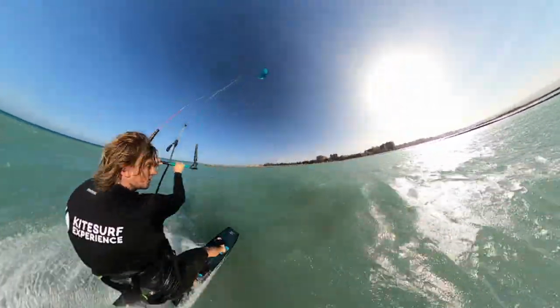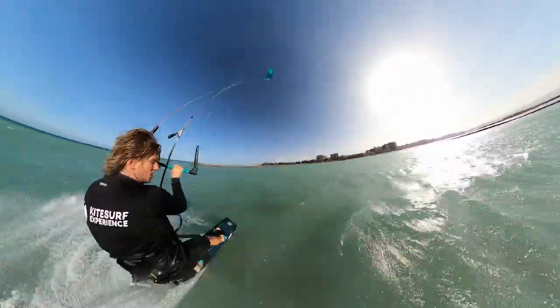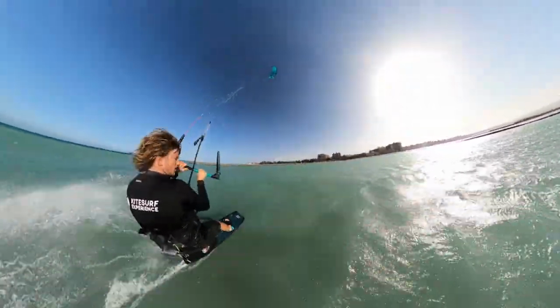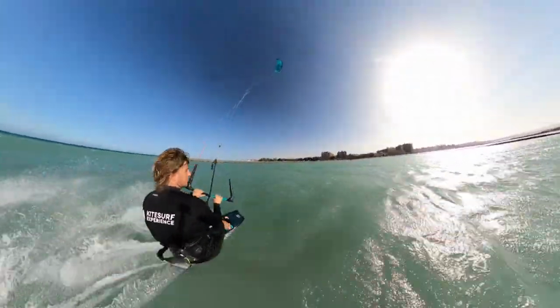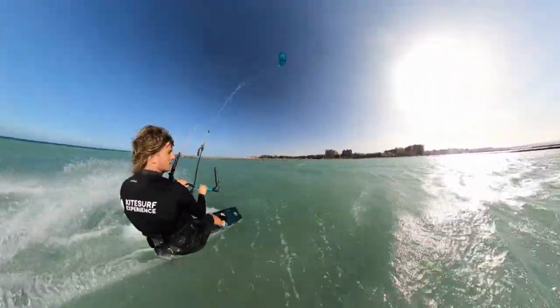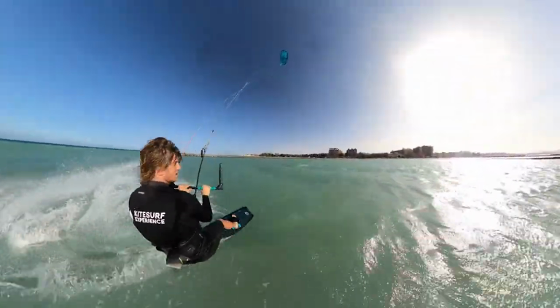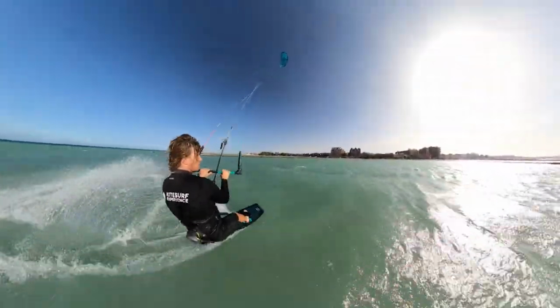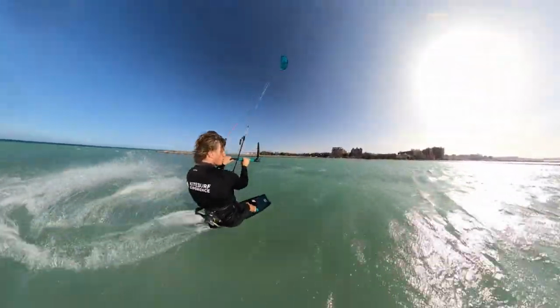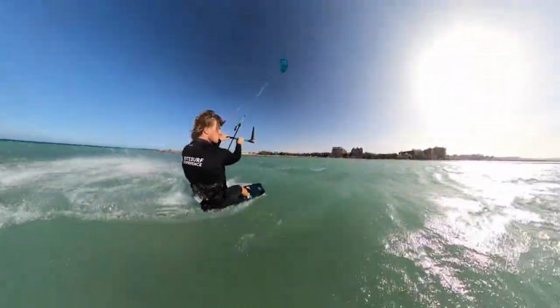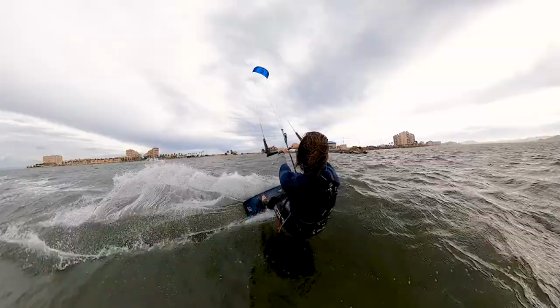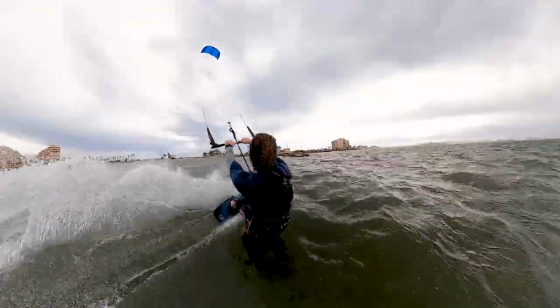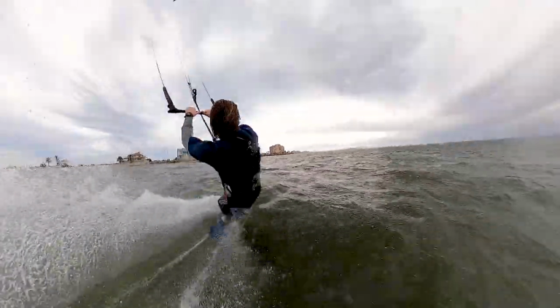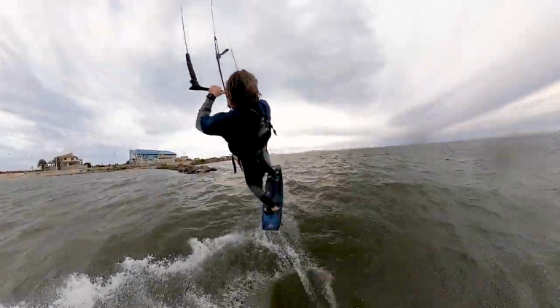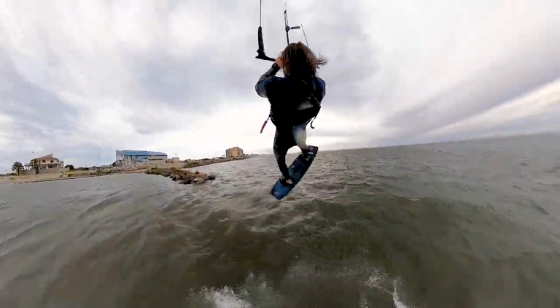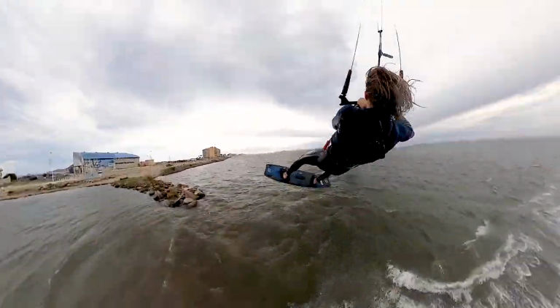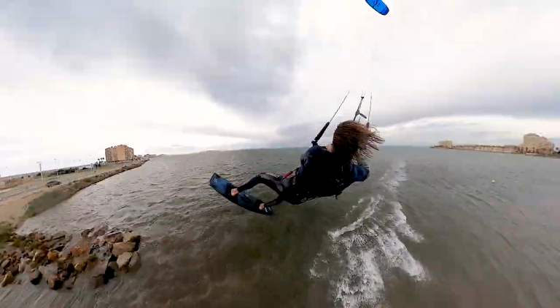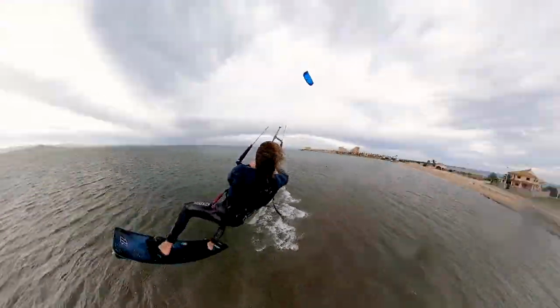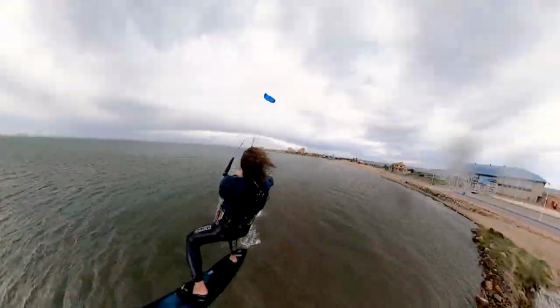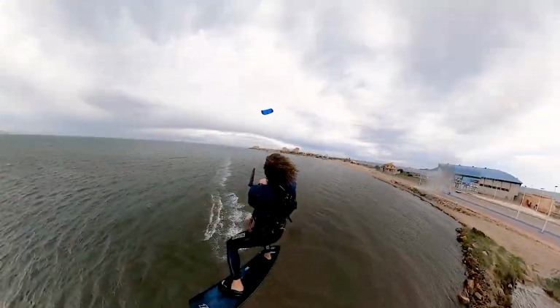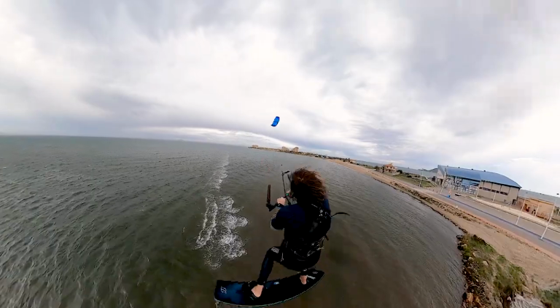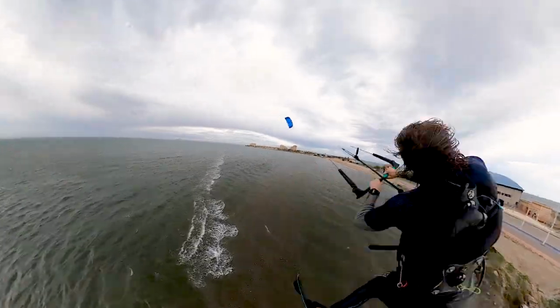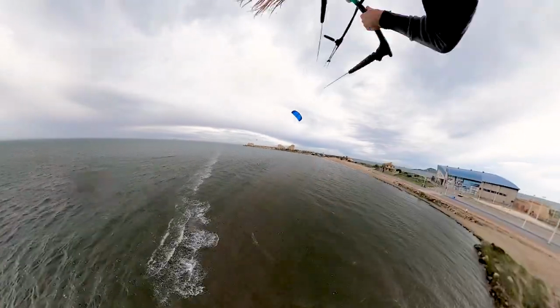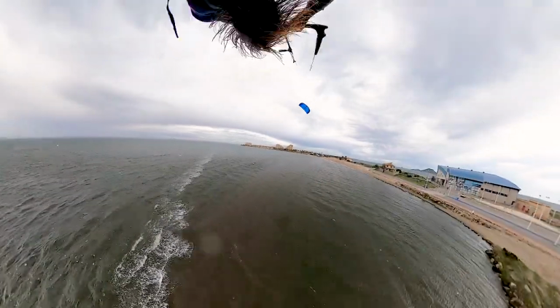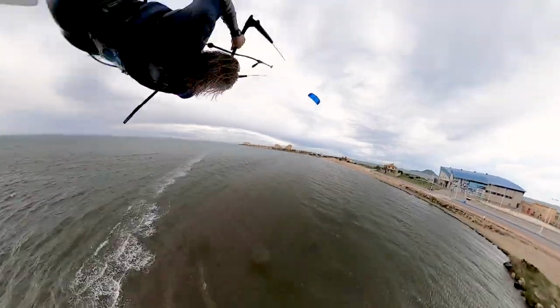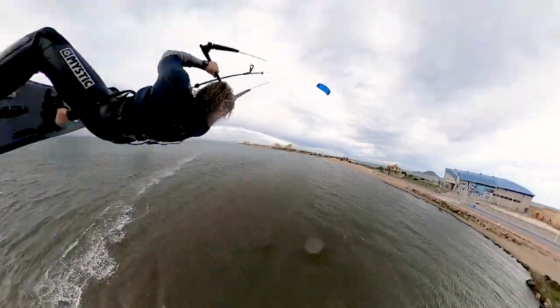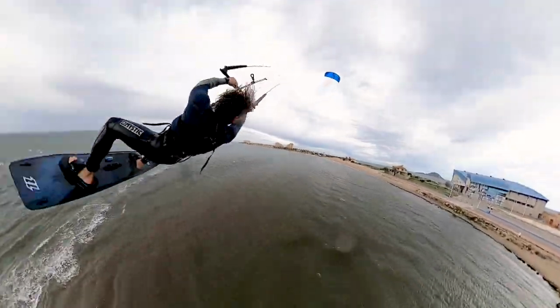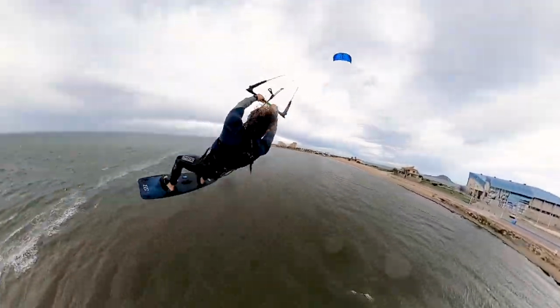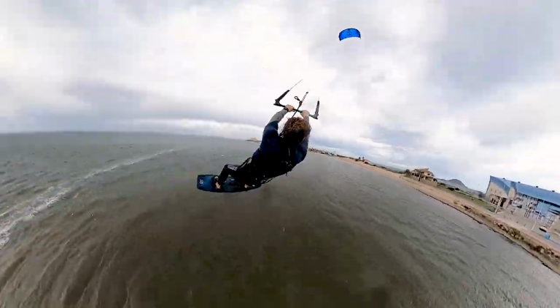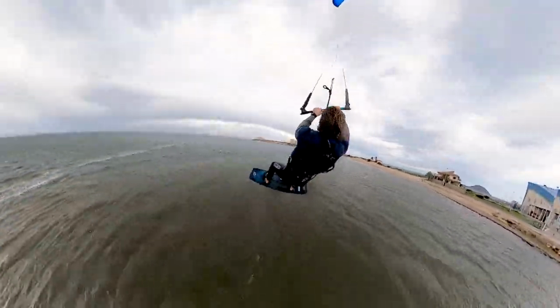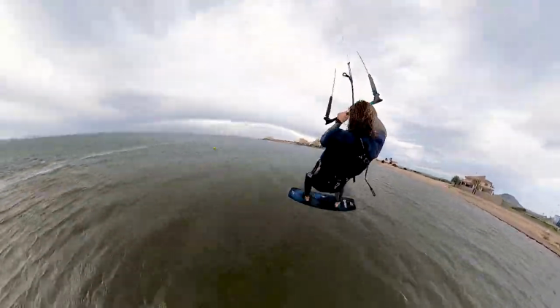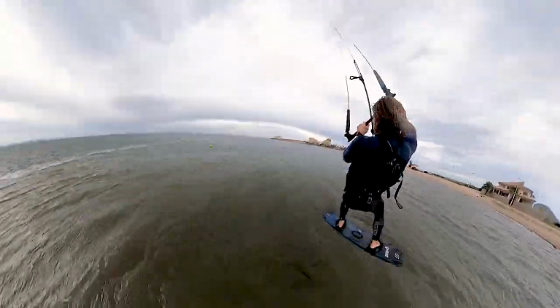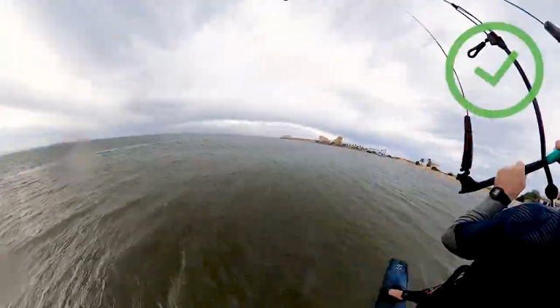I have never broken the shoulder mount. Even after a super strong crash the mount handled it without any damage.